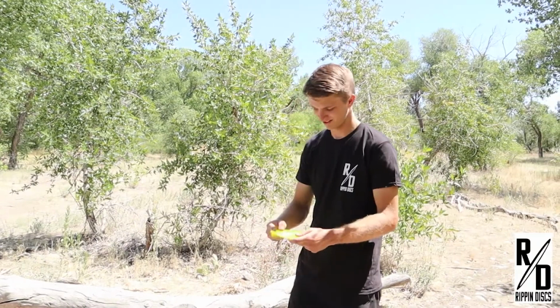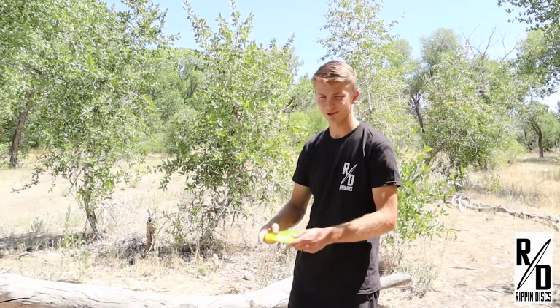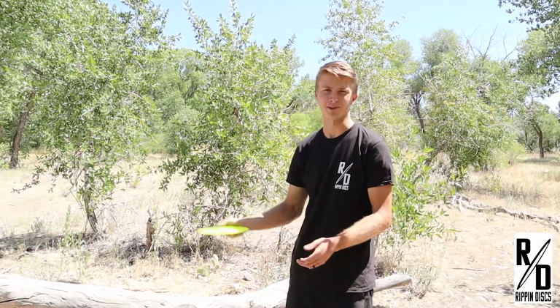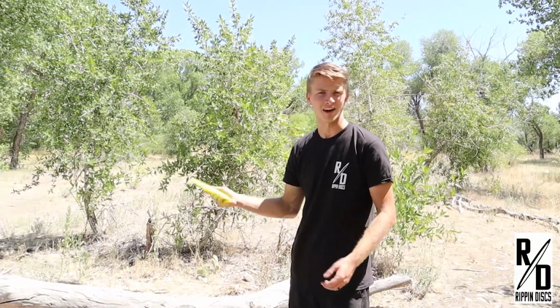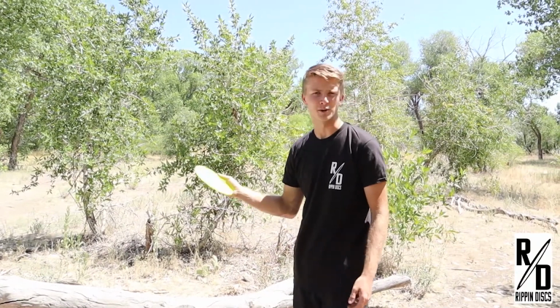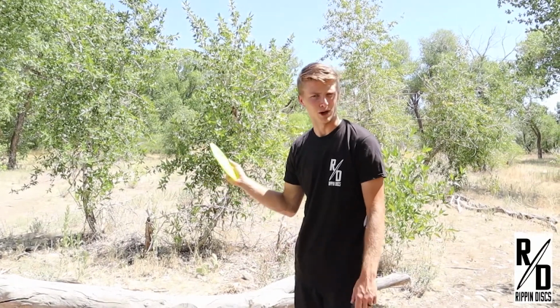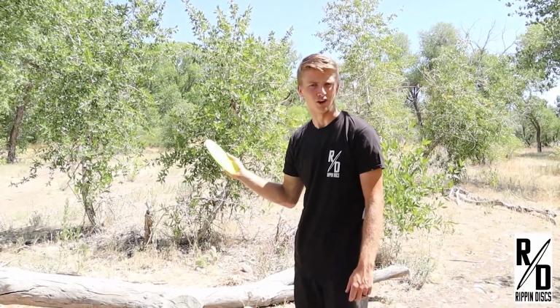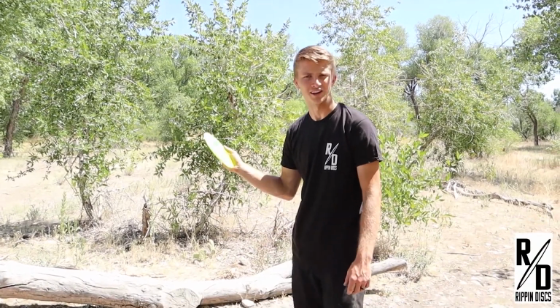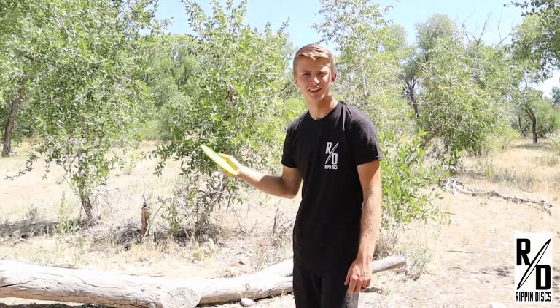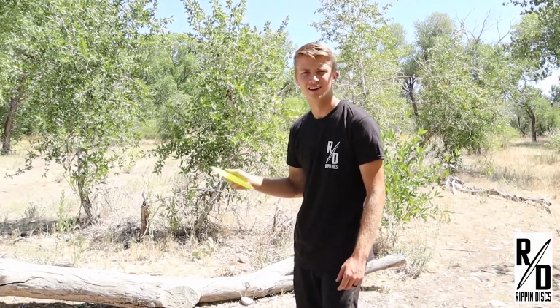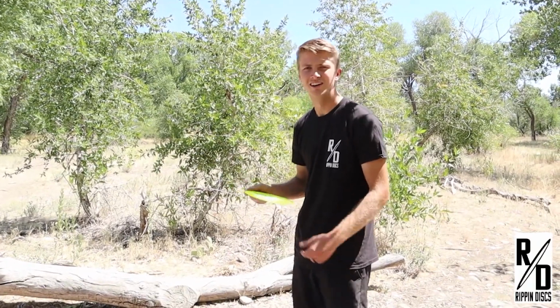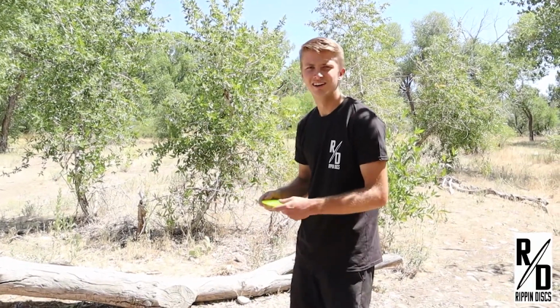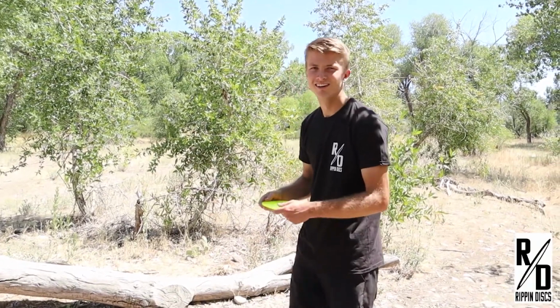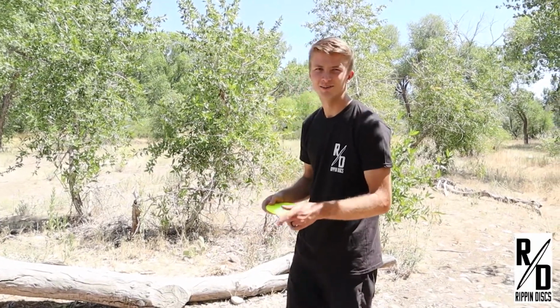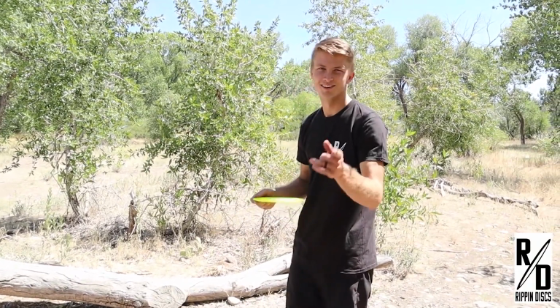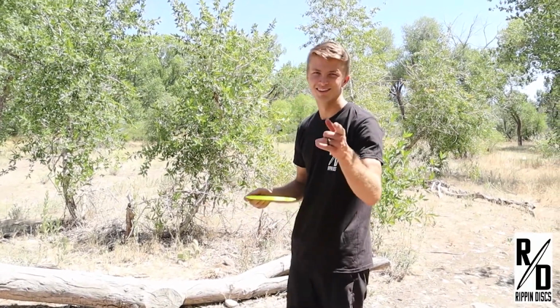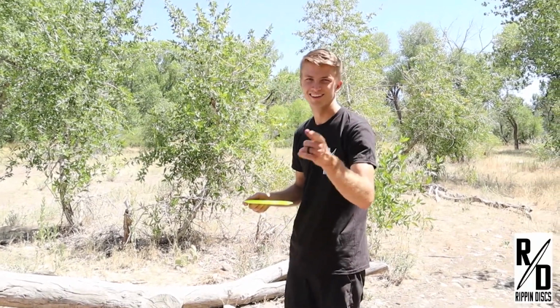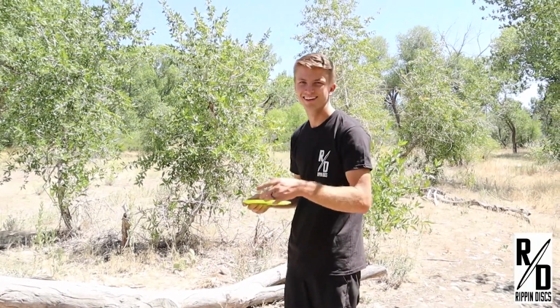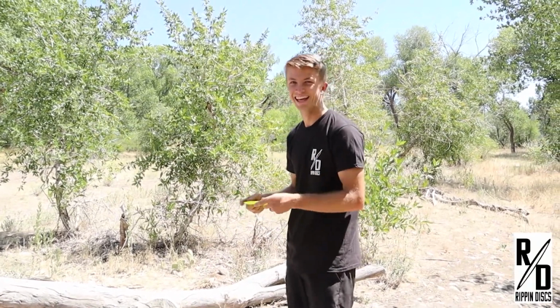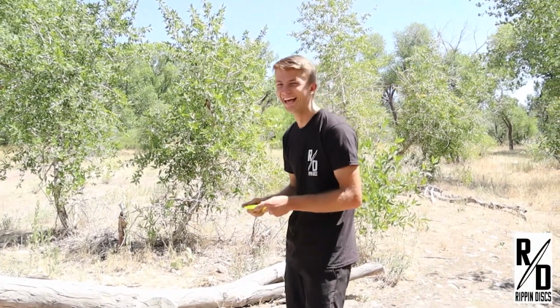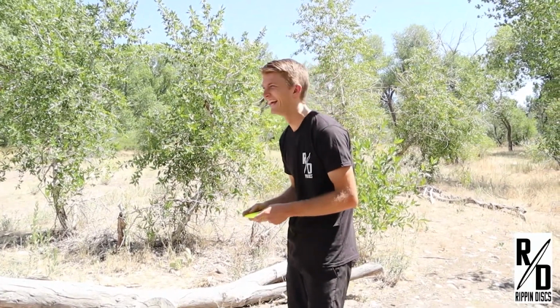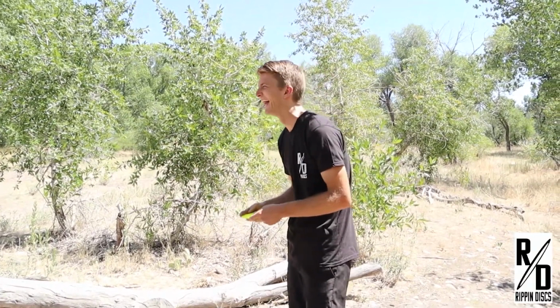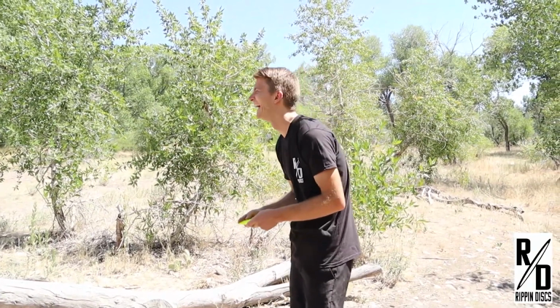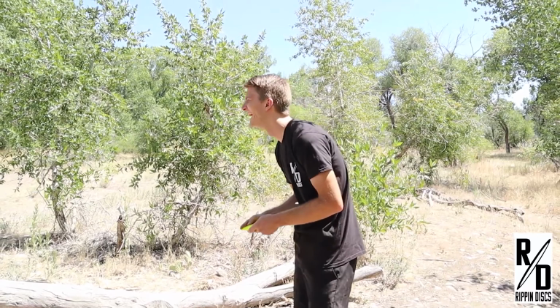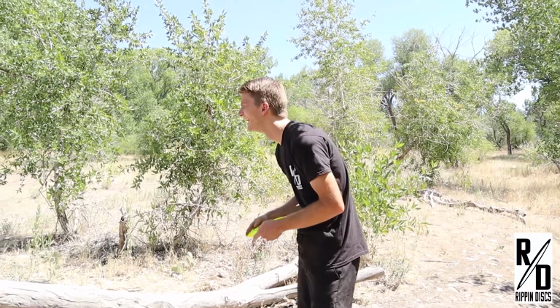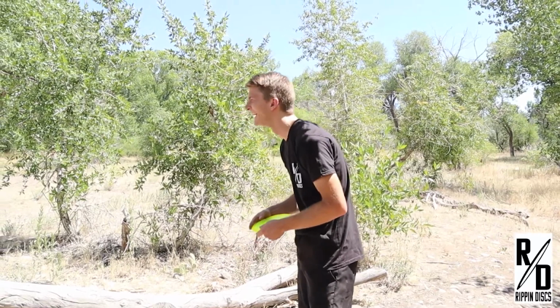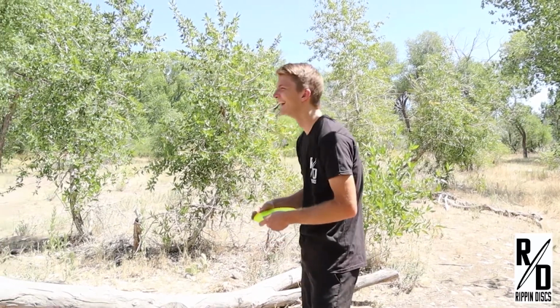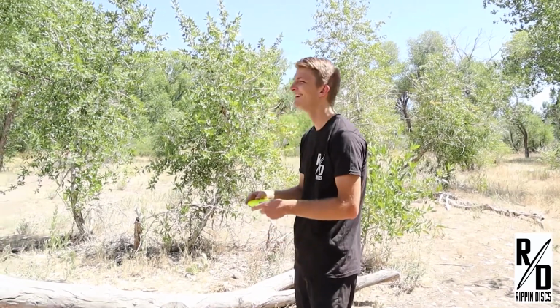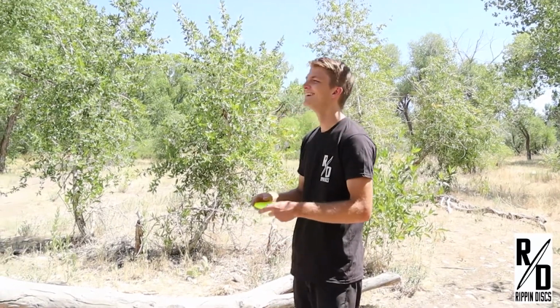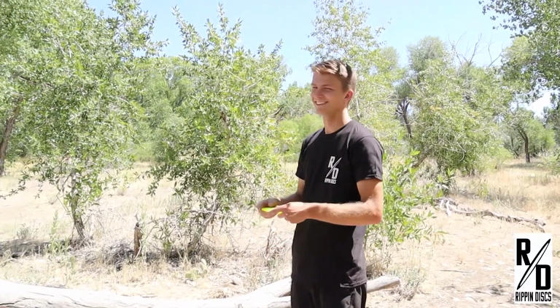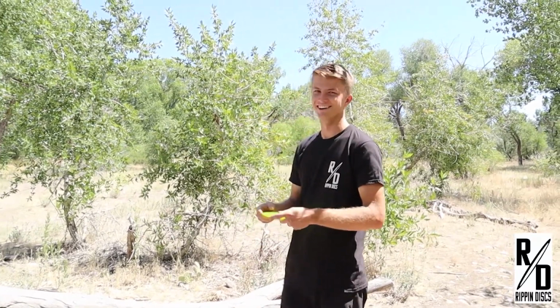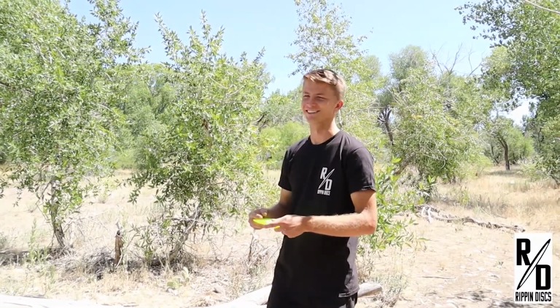I mean, I'm throwing a Firebird. That was a dad joke. Big time. You're welcome.